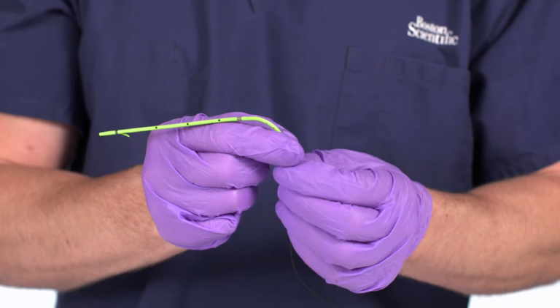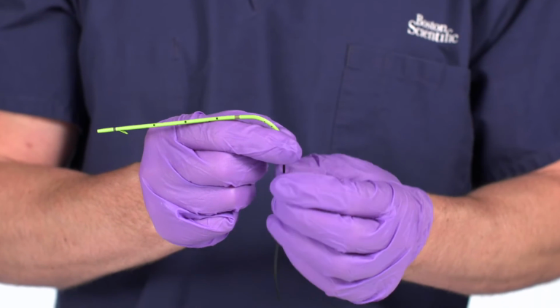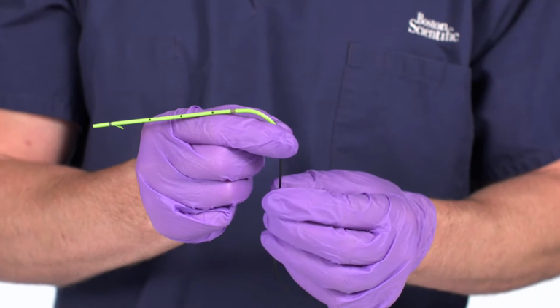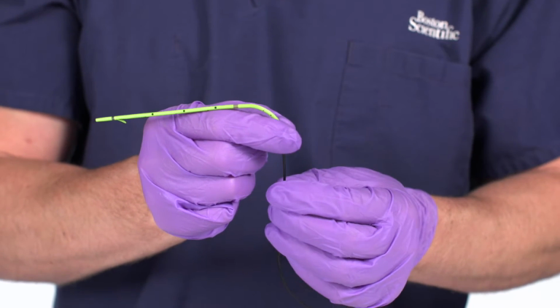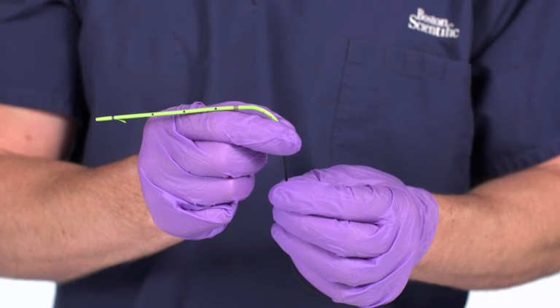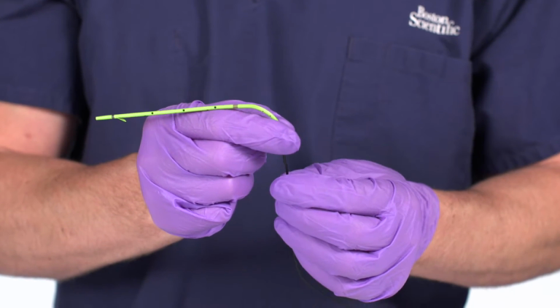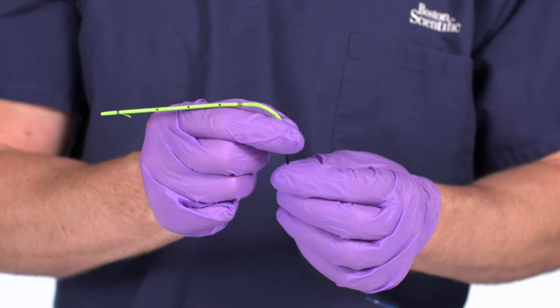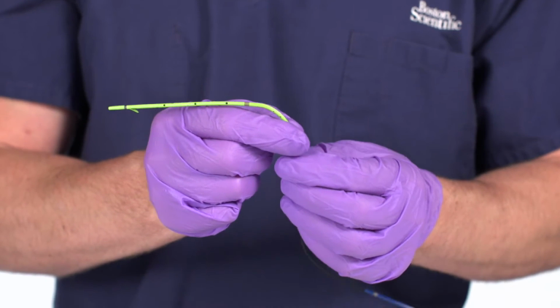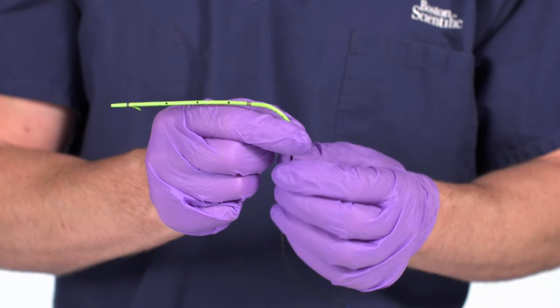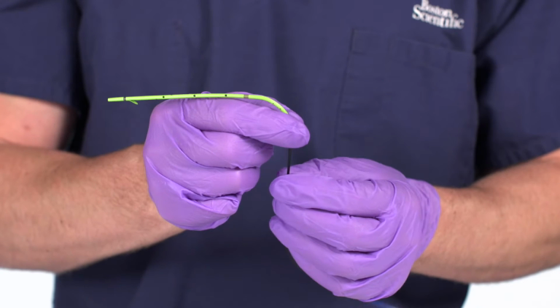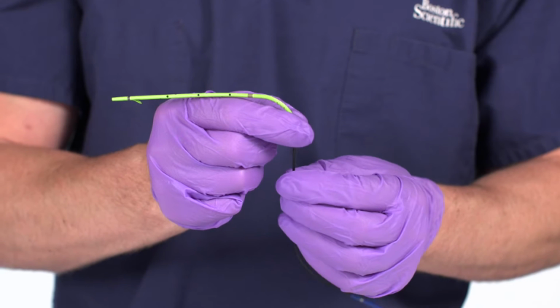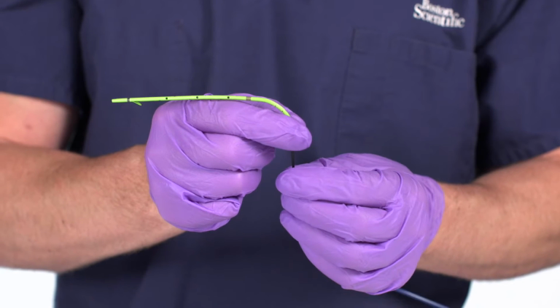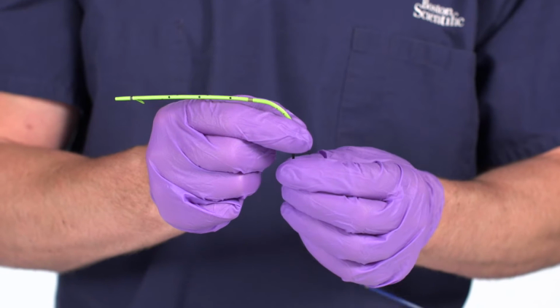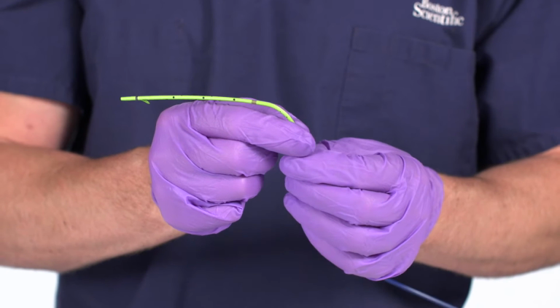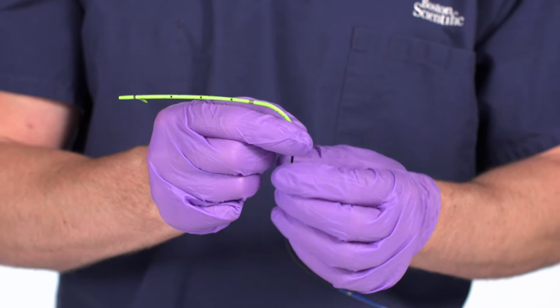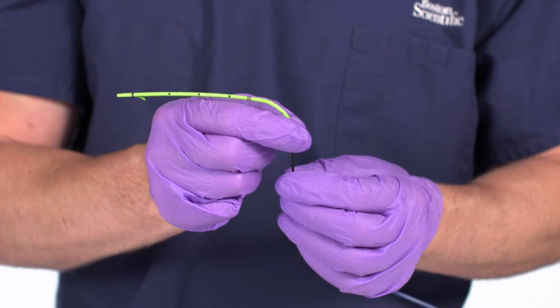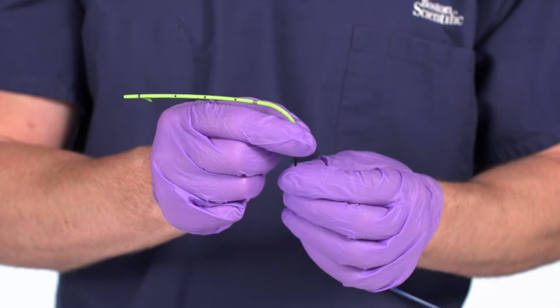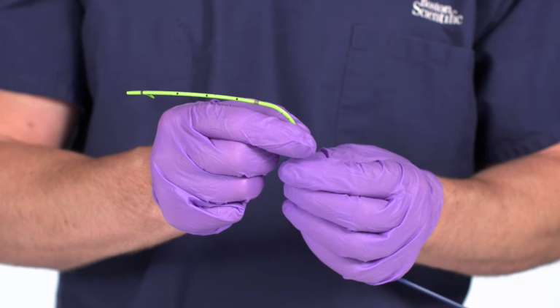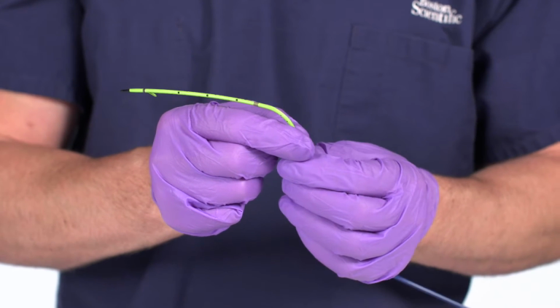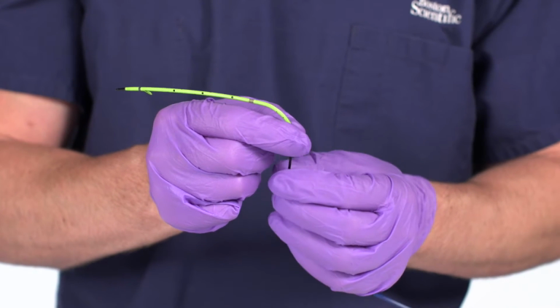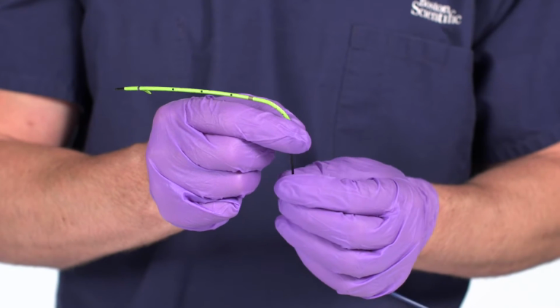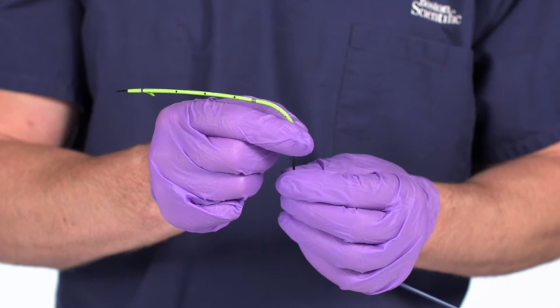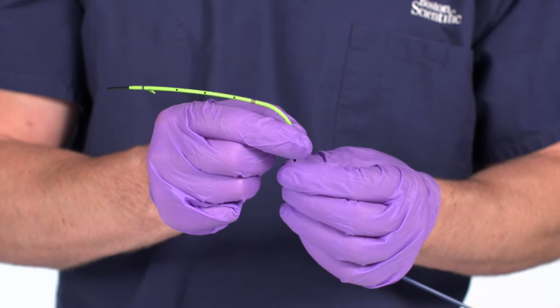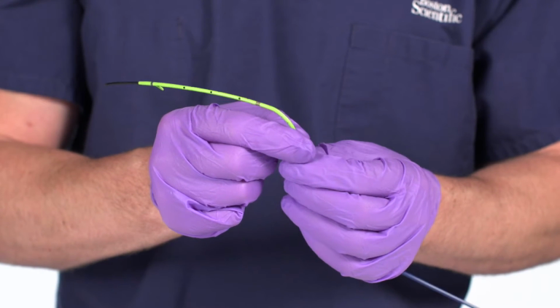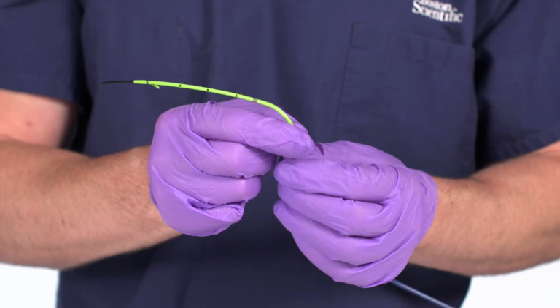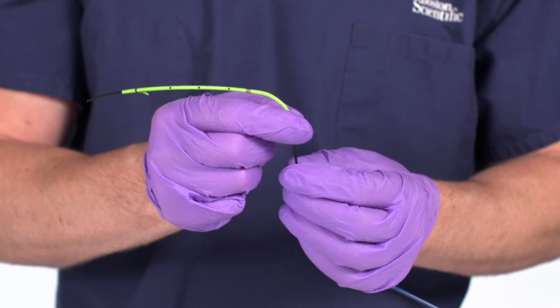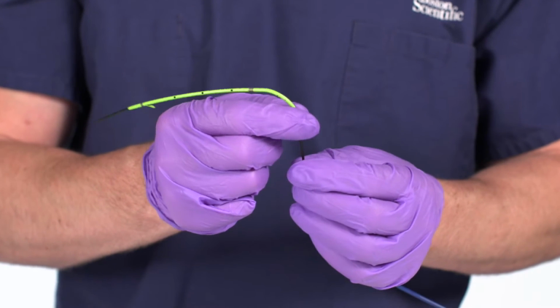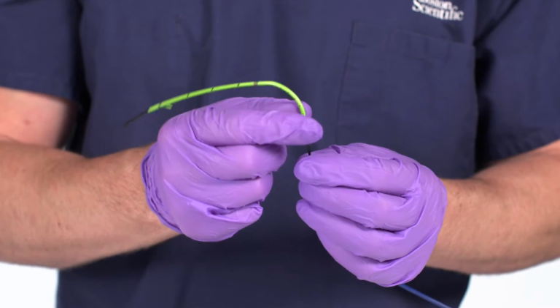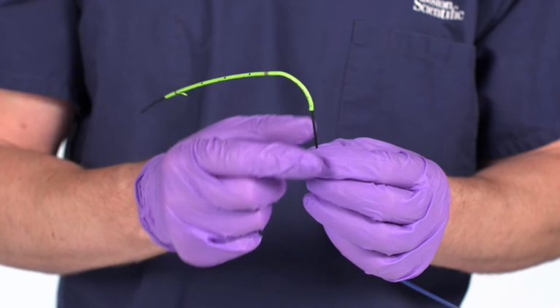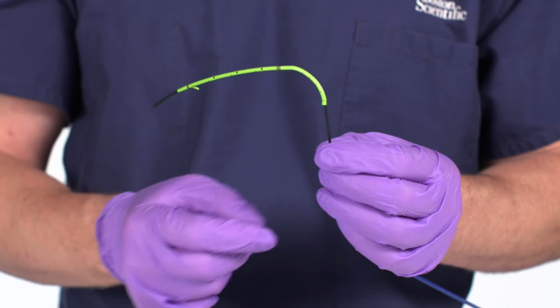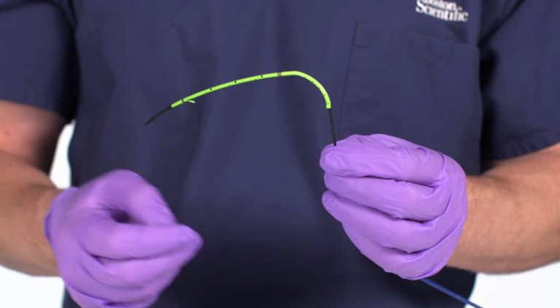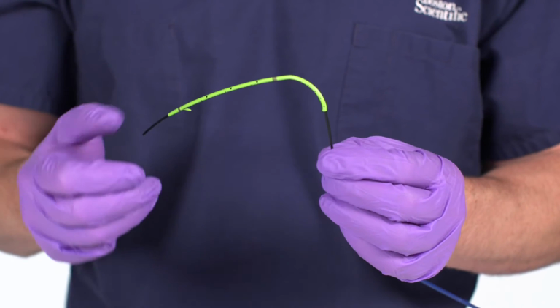Note: when using a straight stent, load the stent onto the guide catheter, trailing end first.